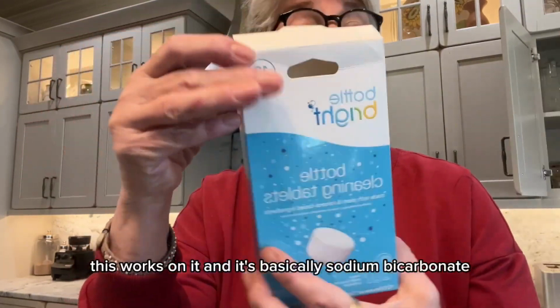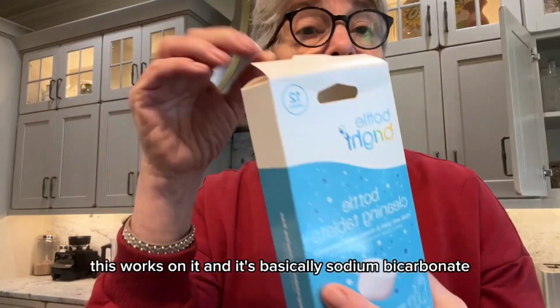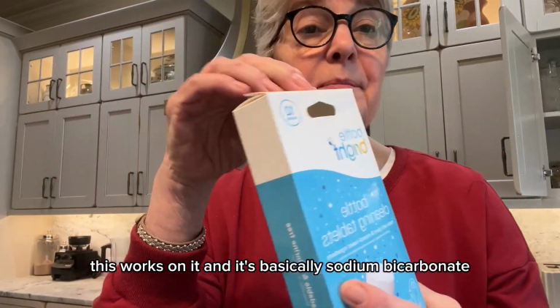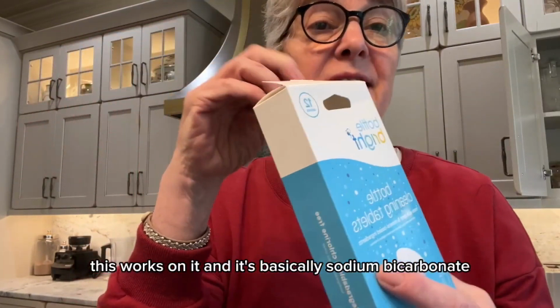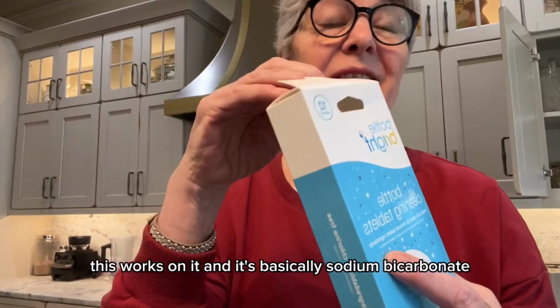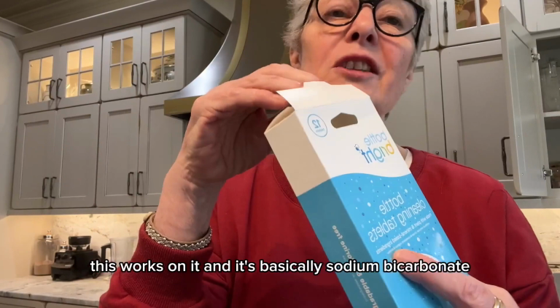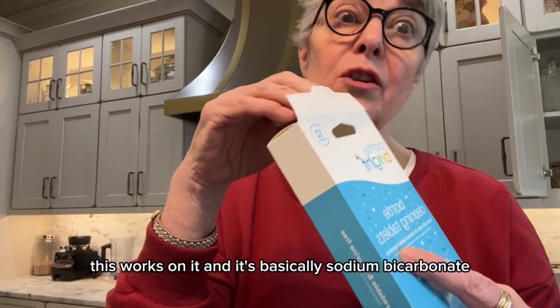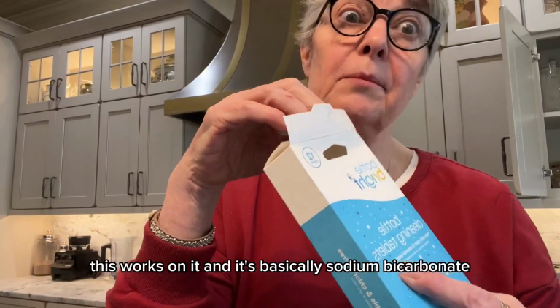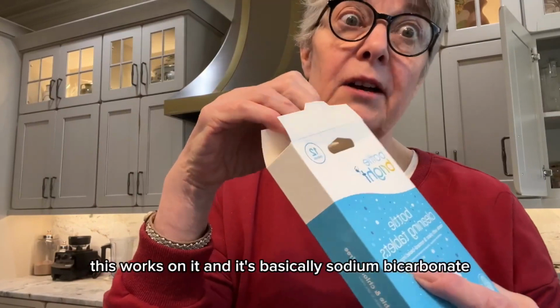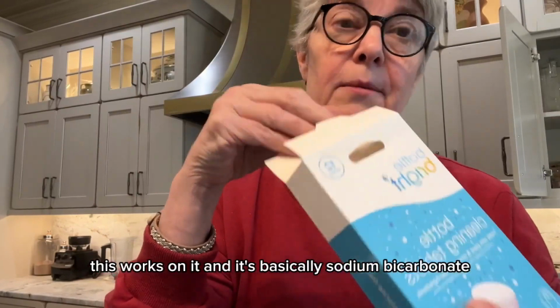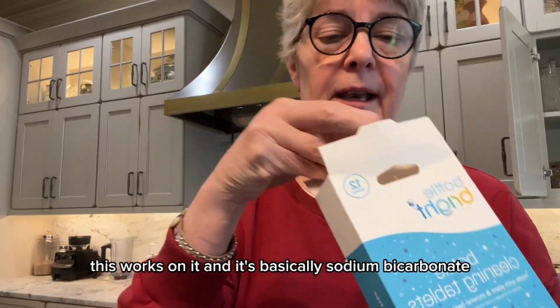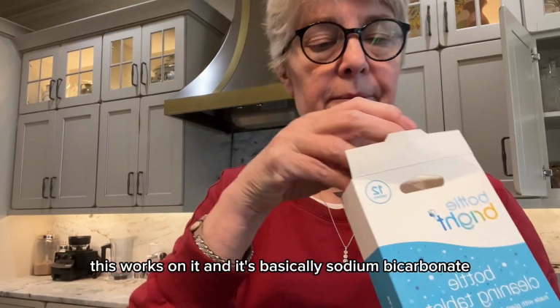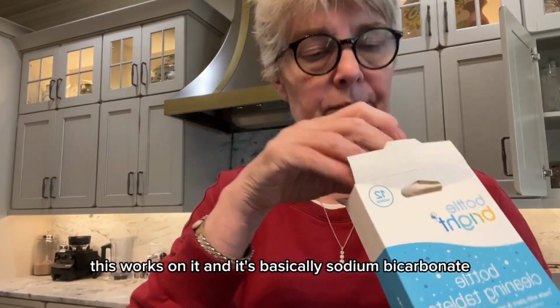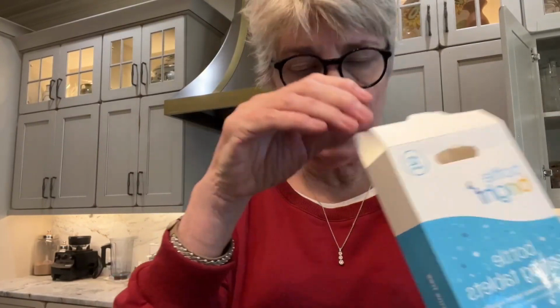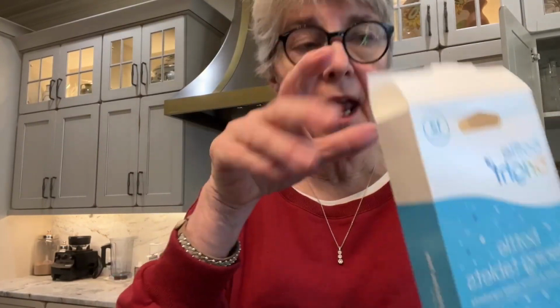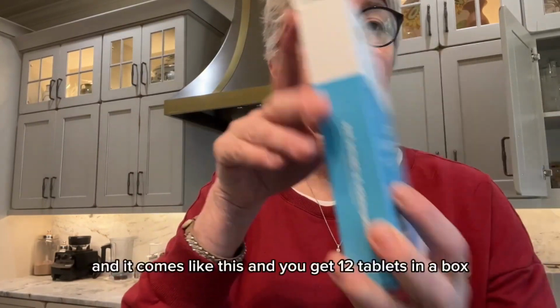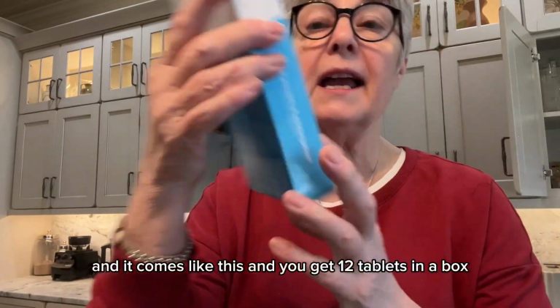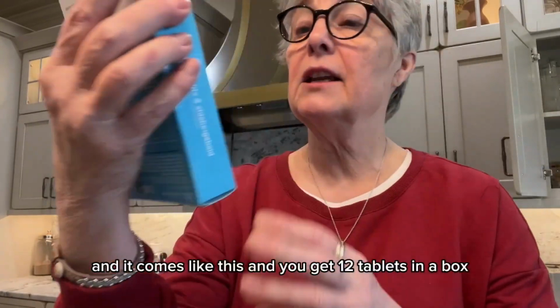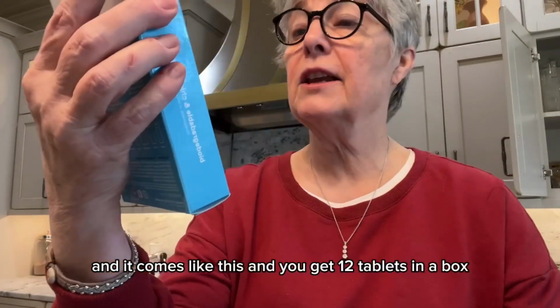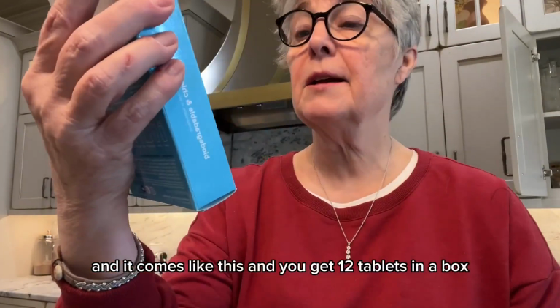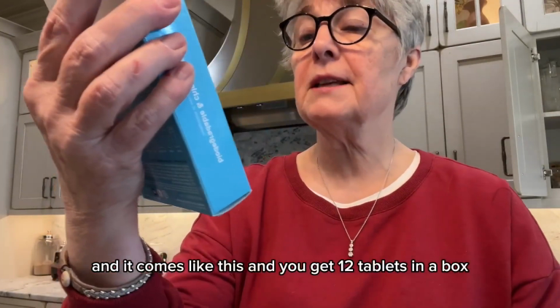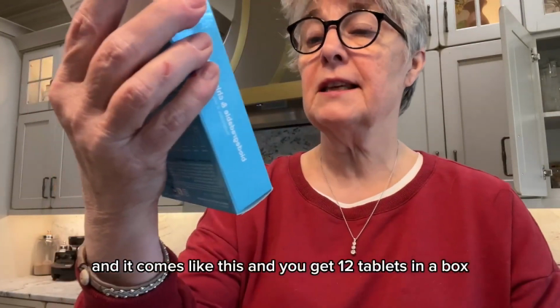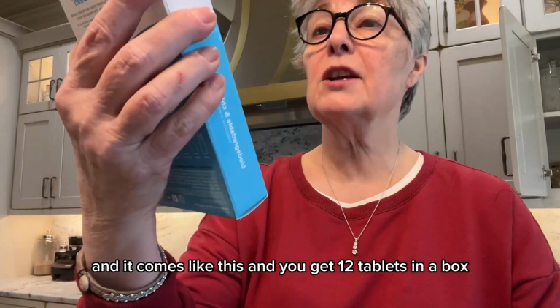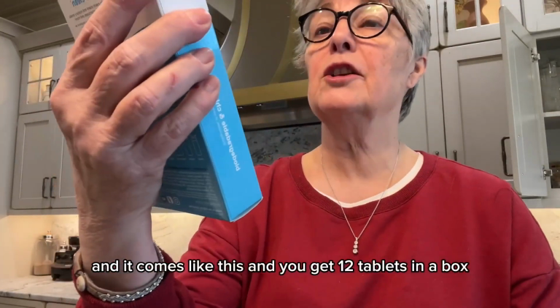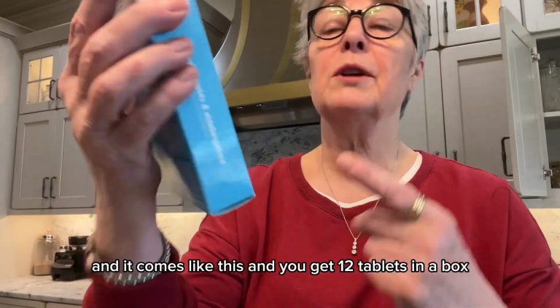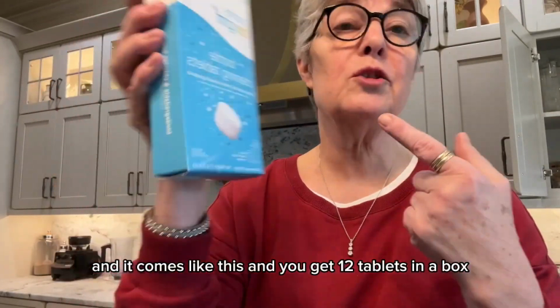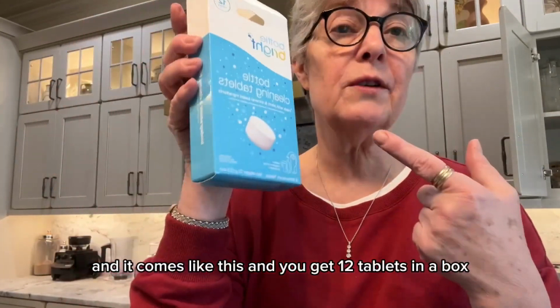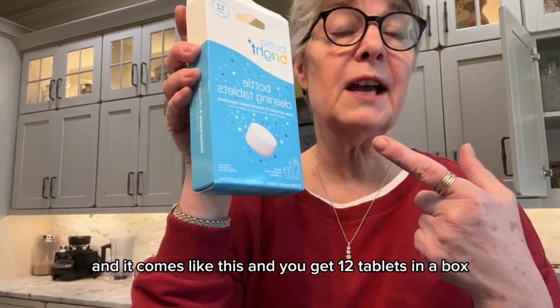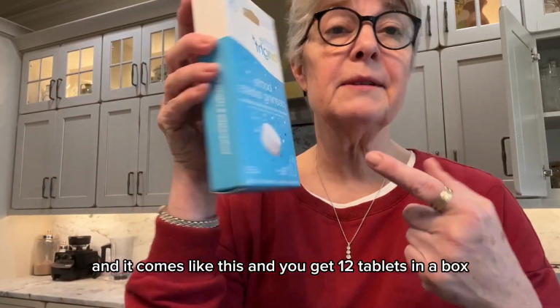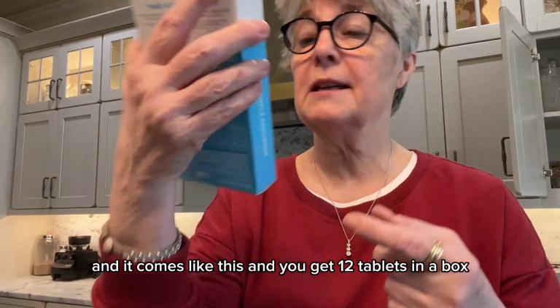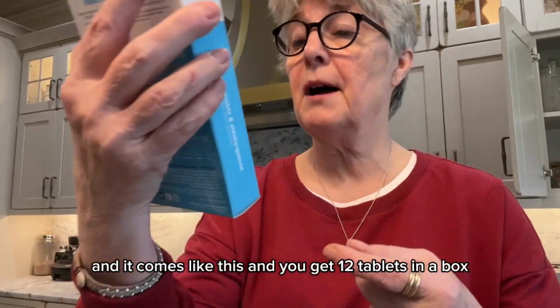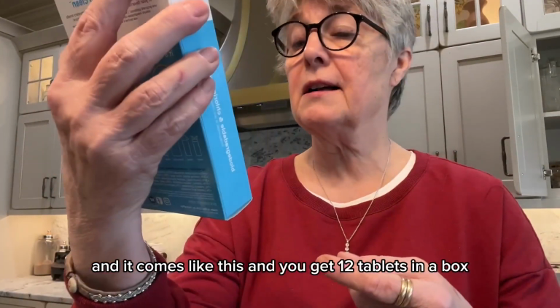It's basically sodium bicarbonate, and it comes like this — you get 12 tablets in a box.